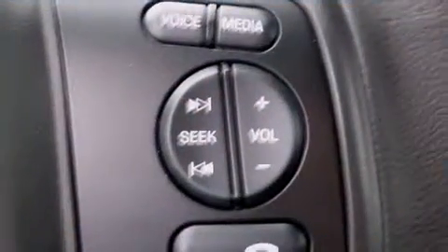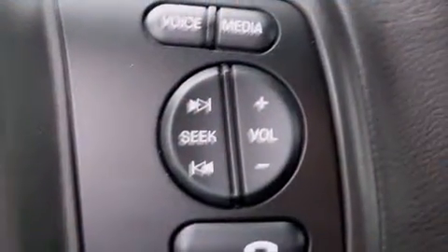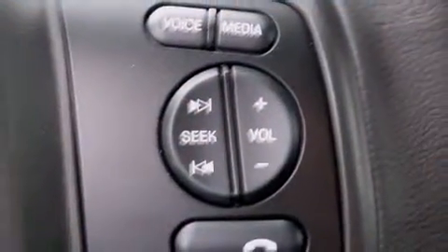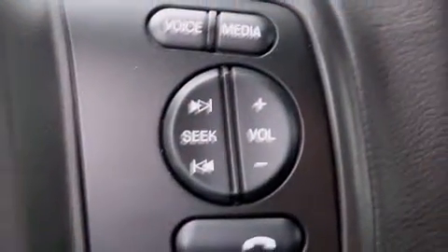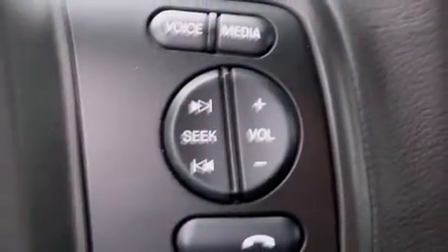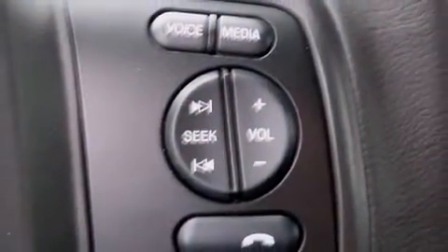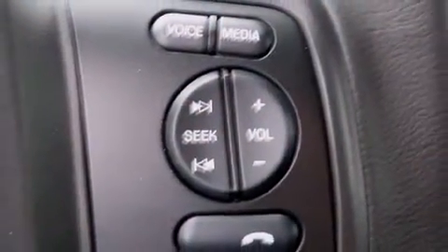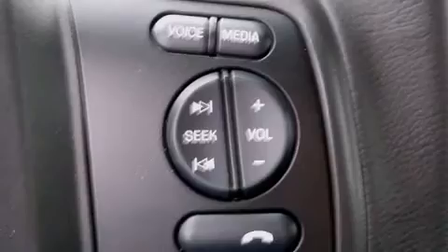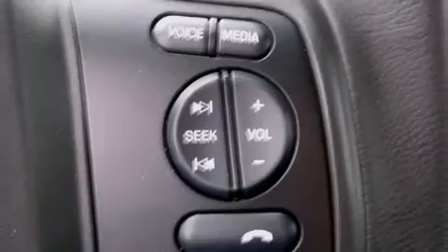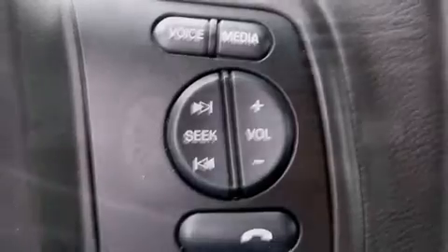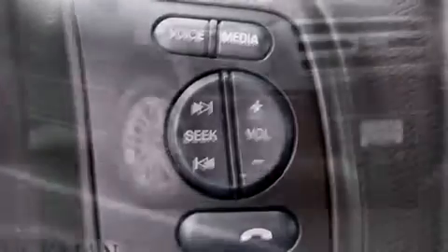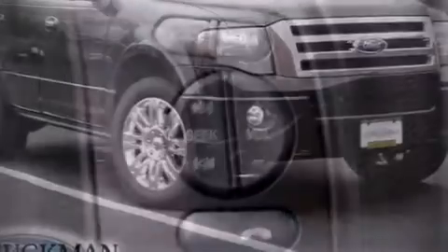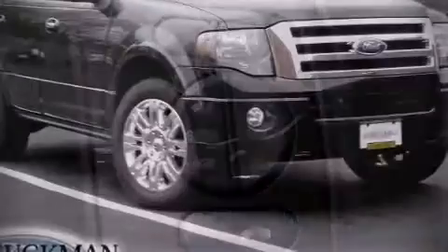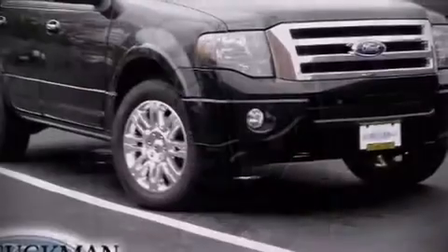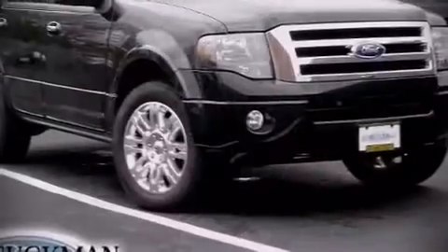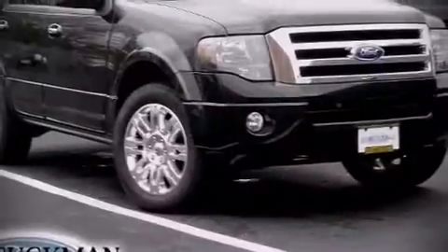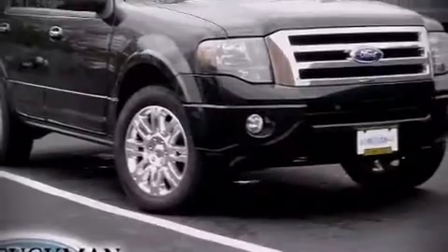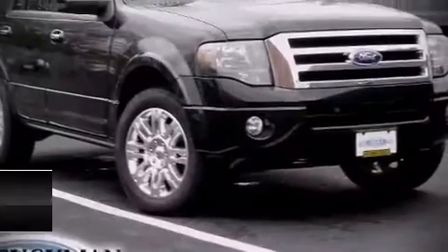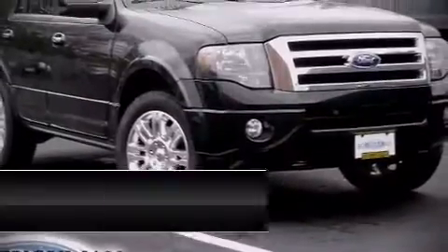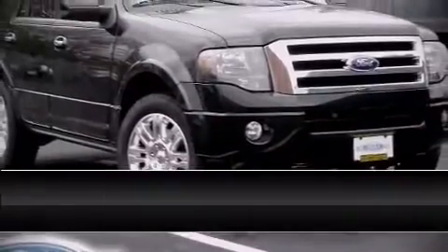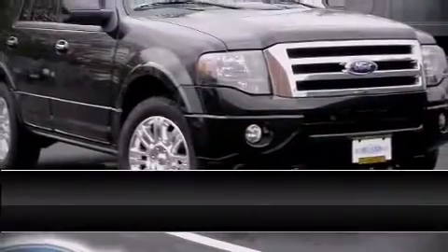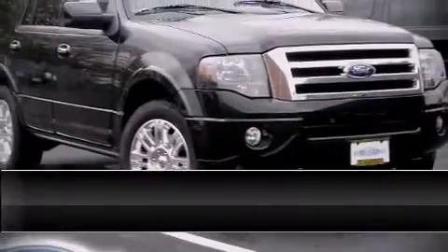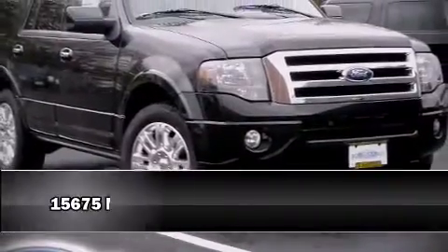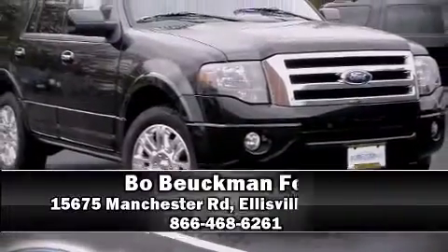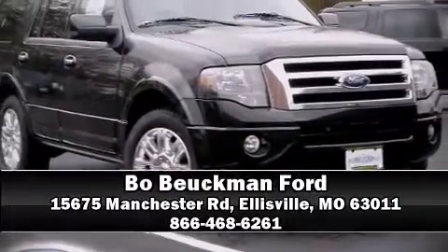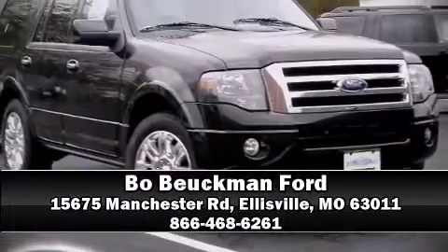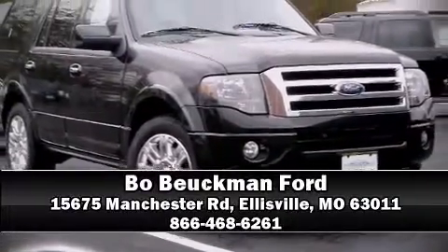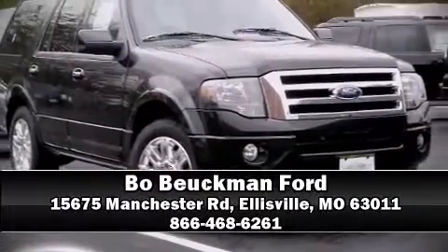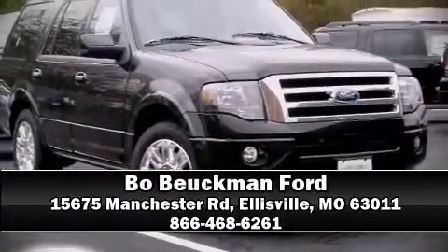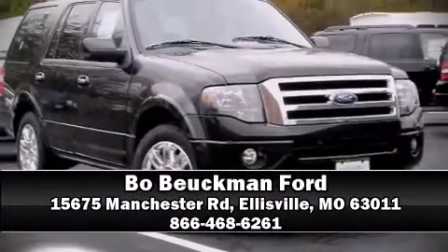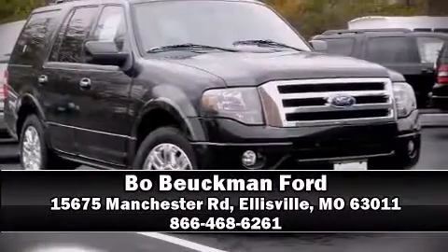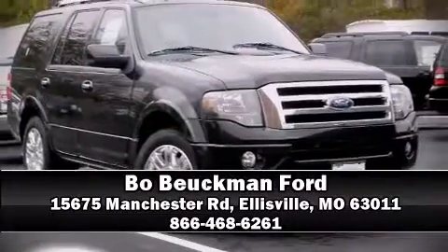We have a skilled and knowledgeable sales staff with many years of experience satisfying our customers' needs. Come on in and take a test drive!